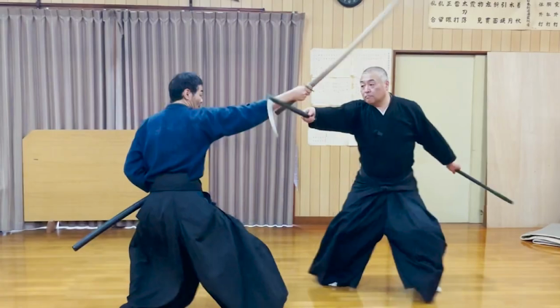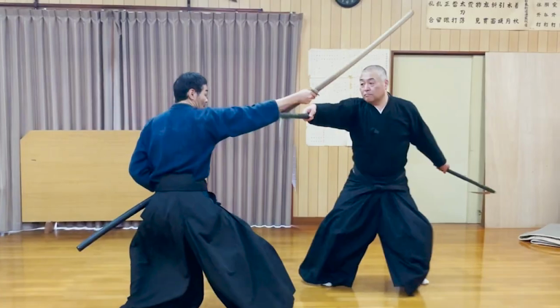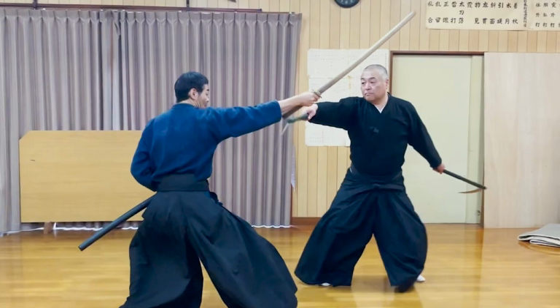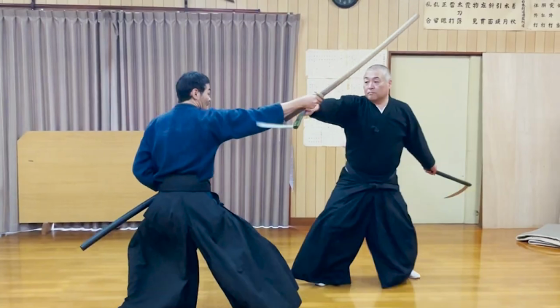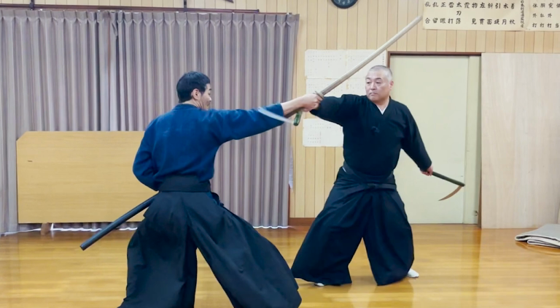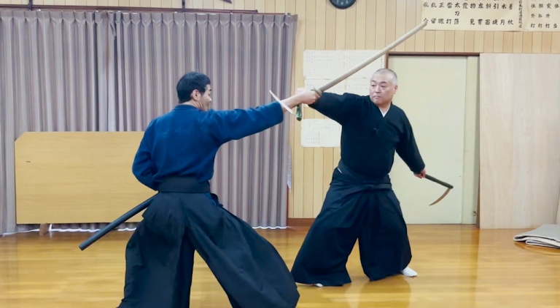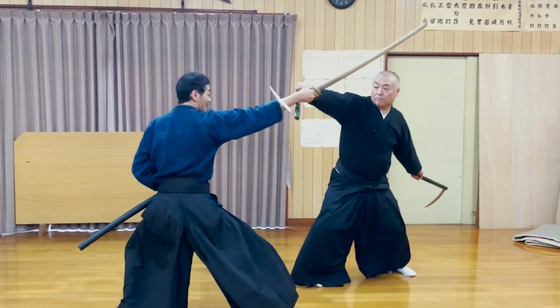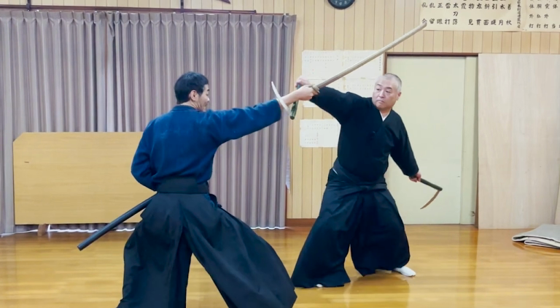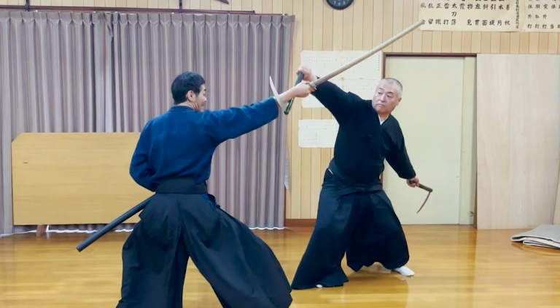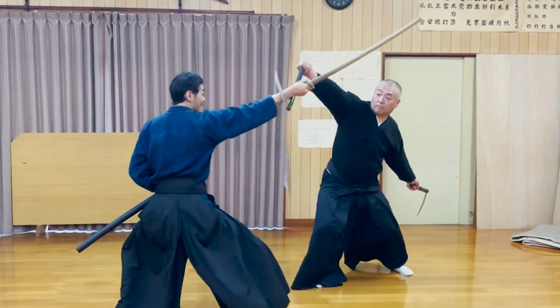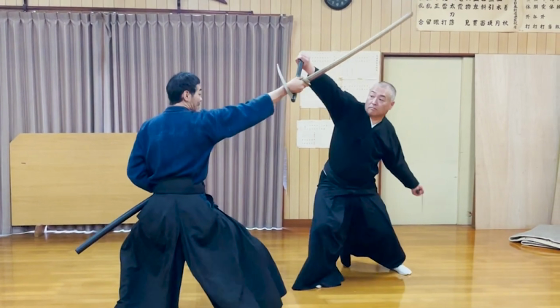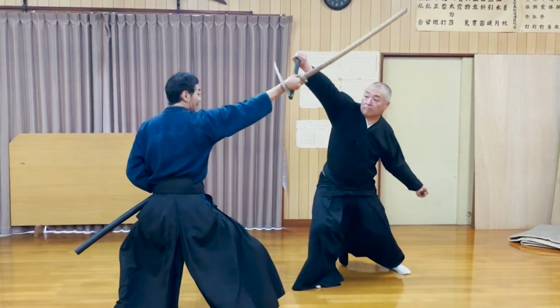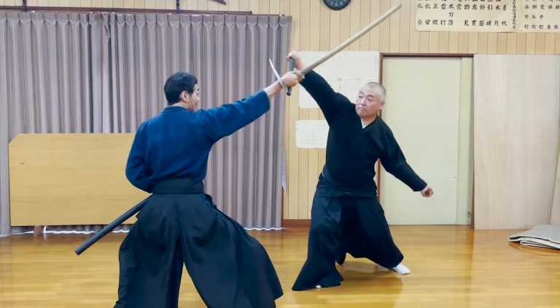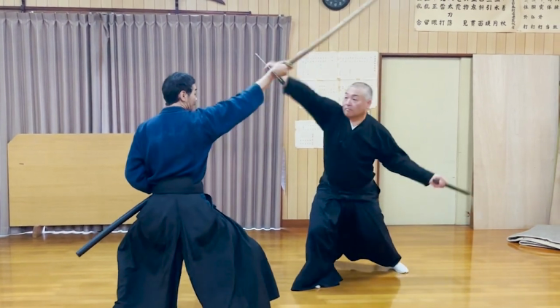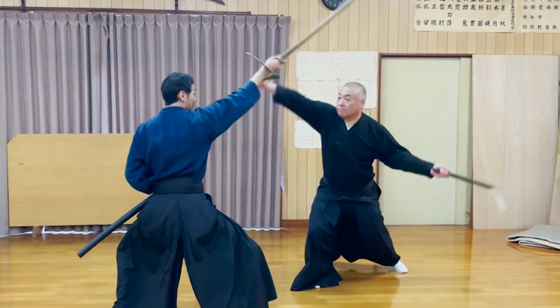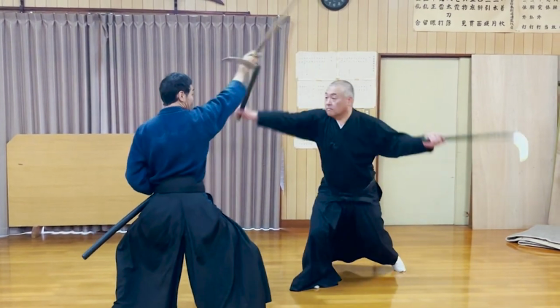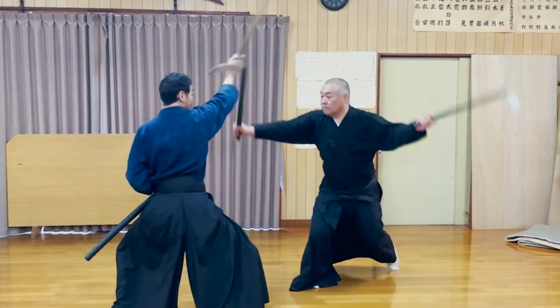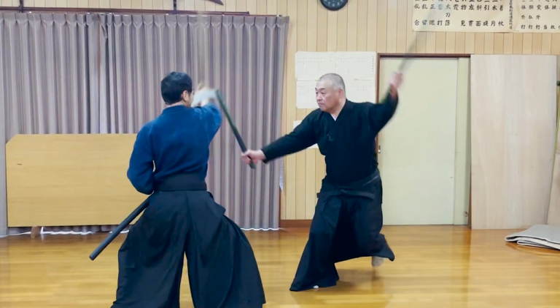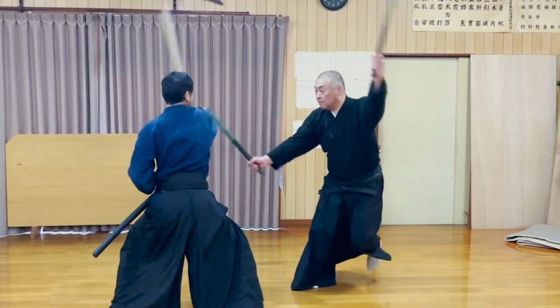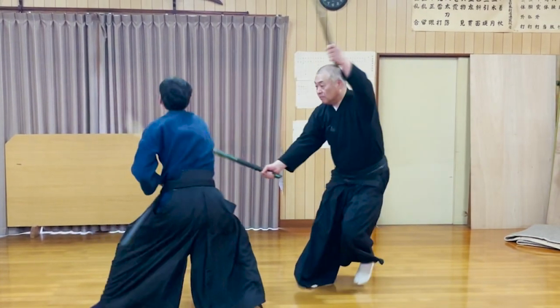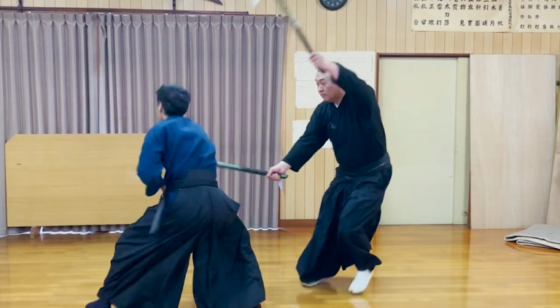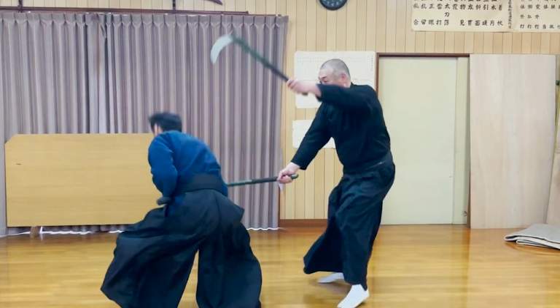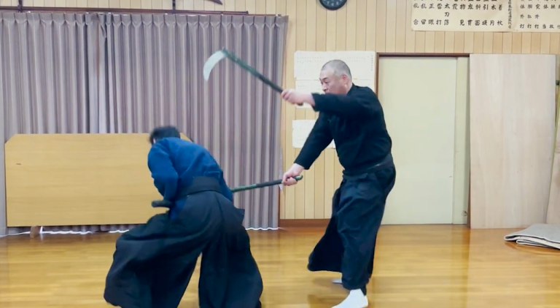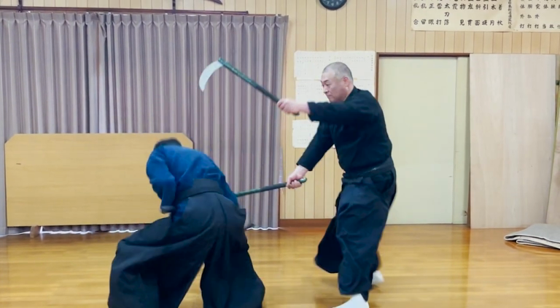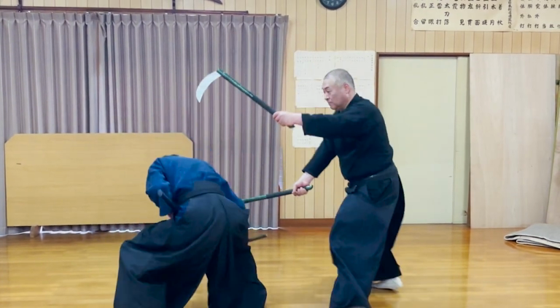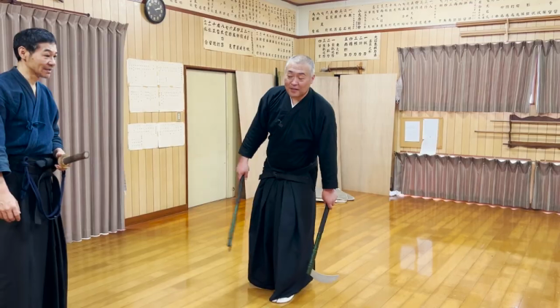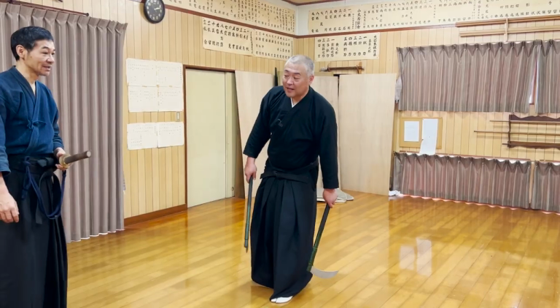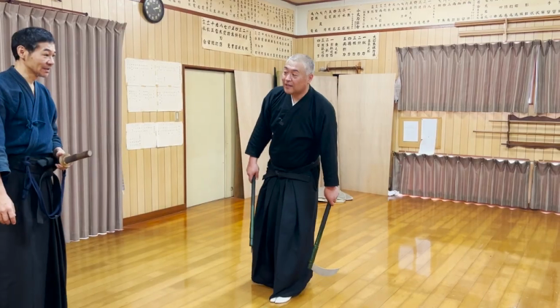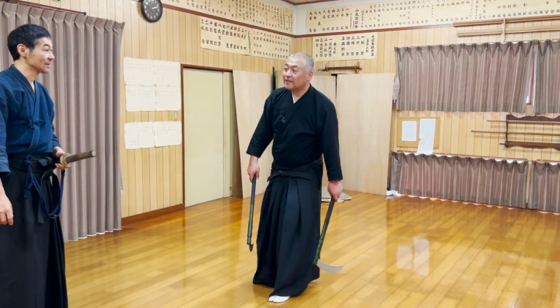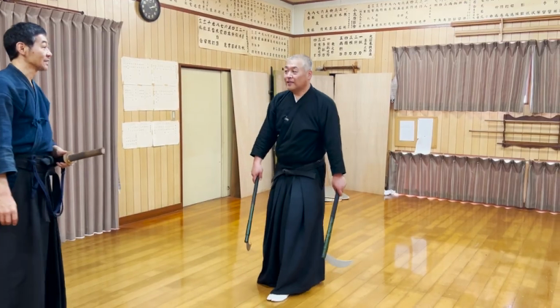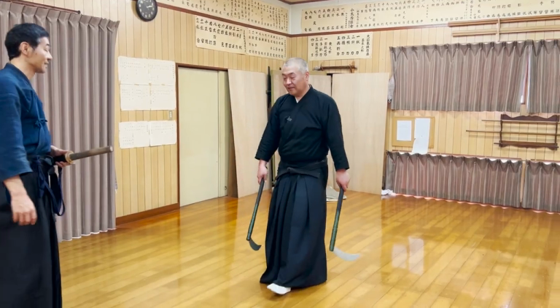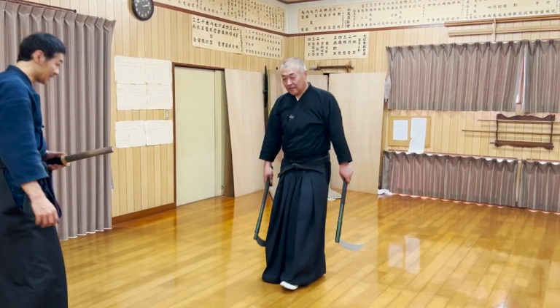Tsukara-san was instantly pulled down, and his body hit the floor. How did it happen?